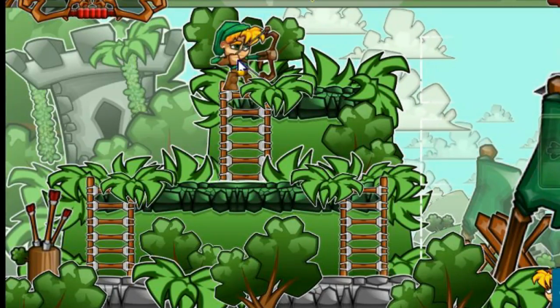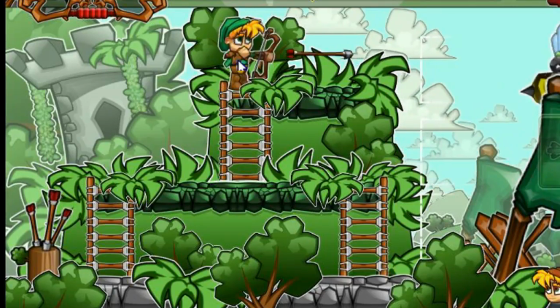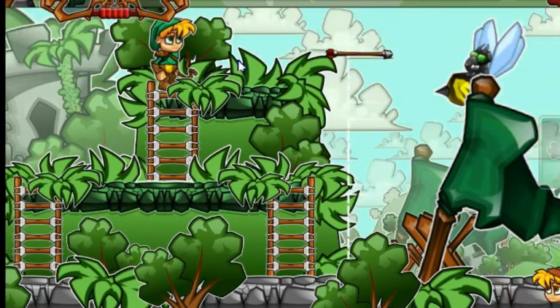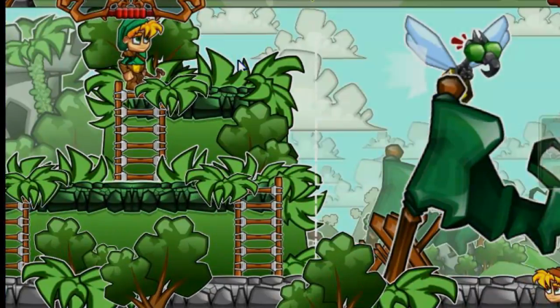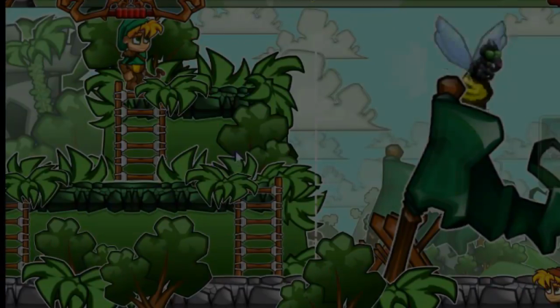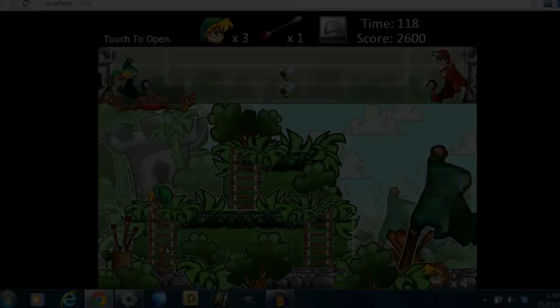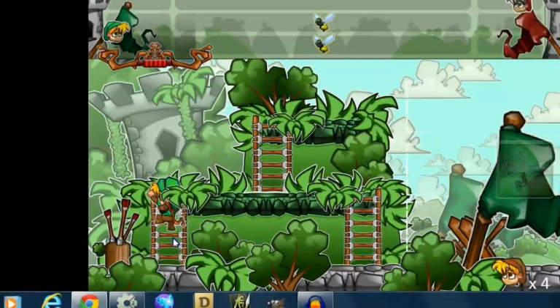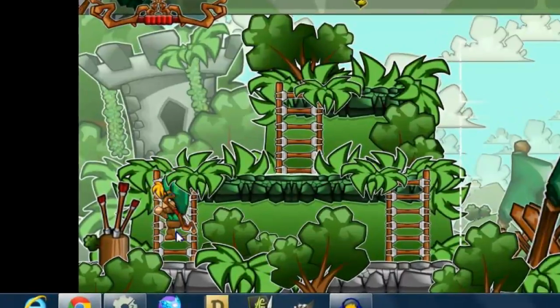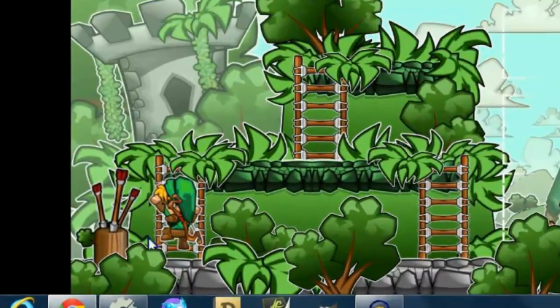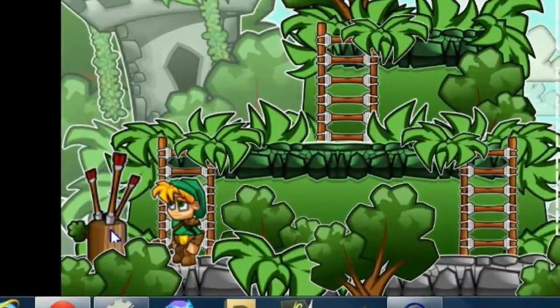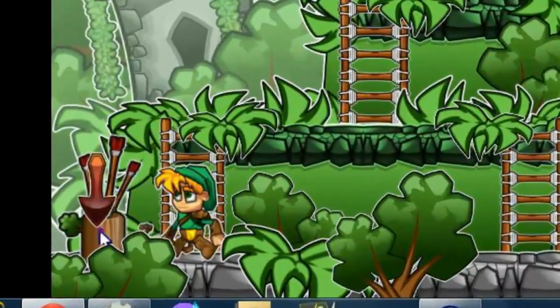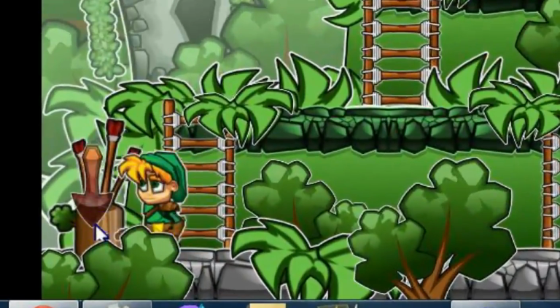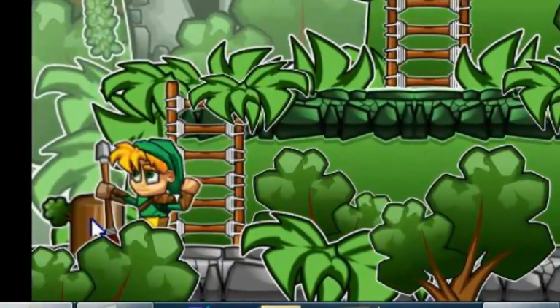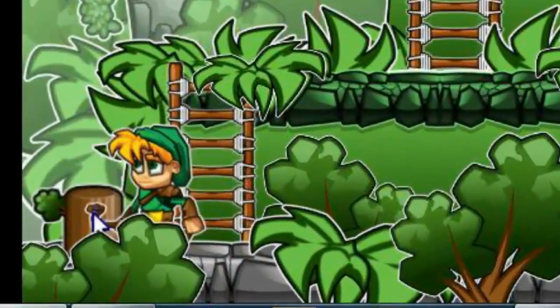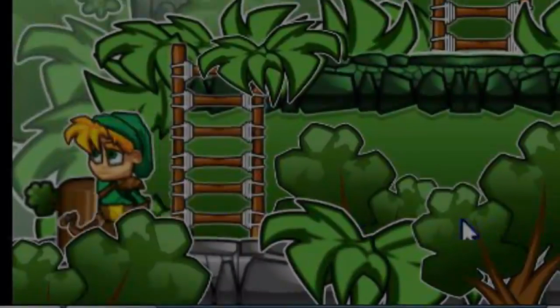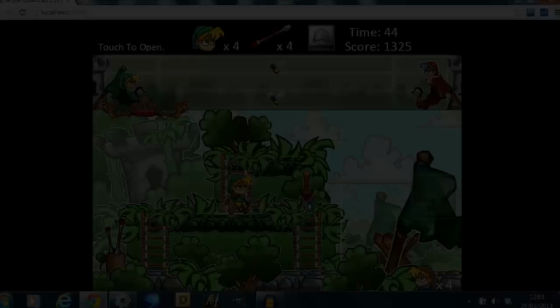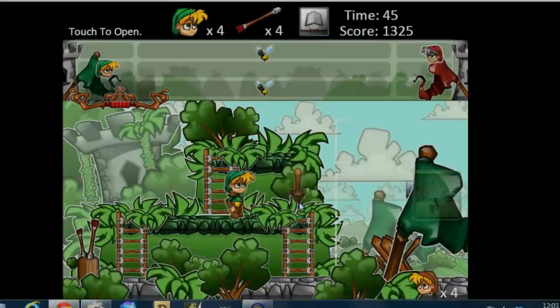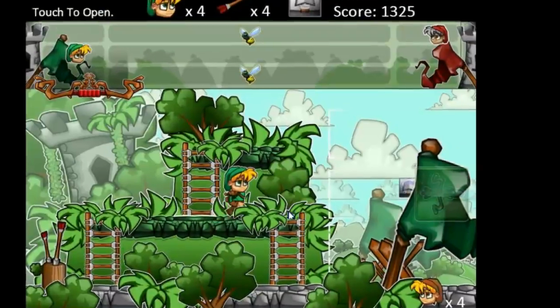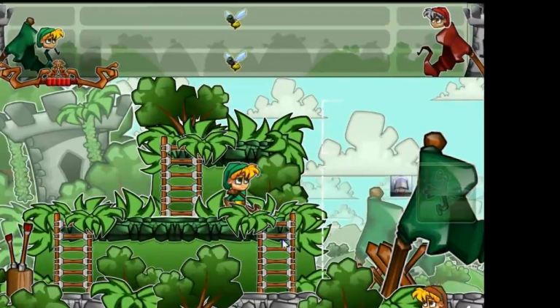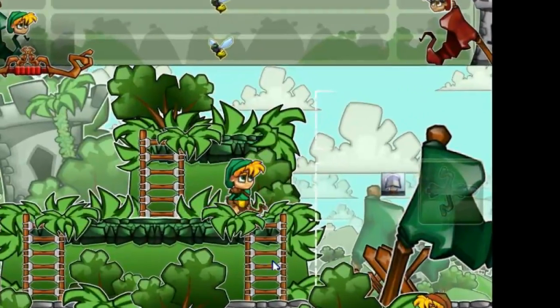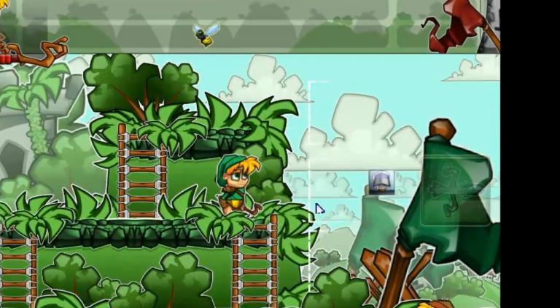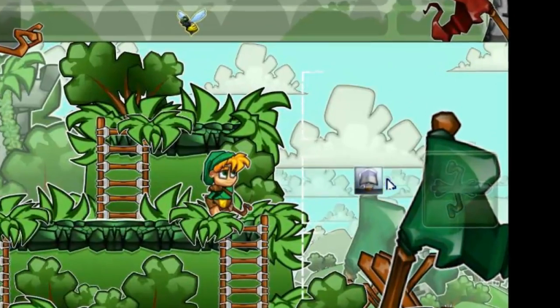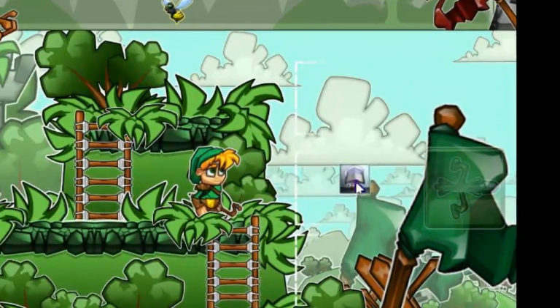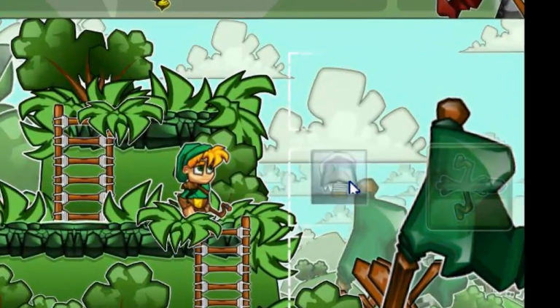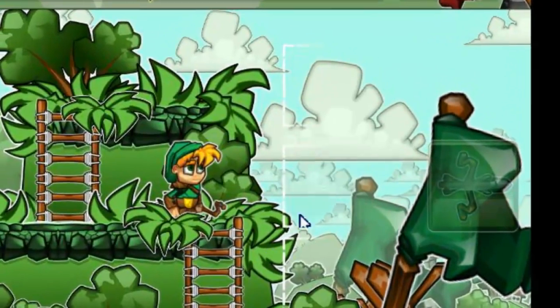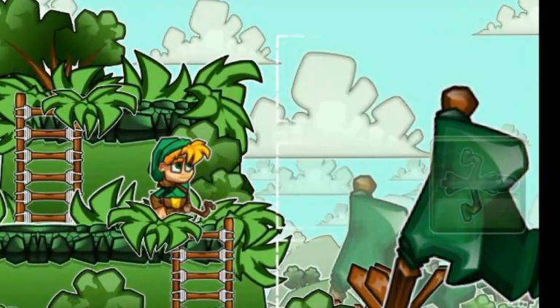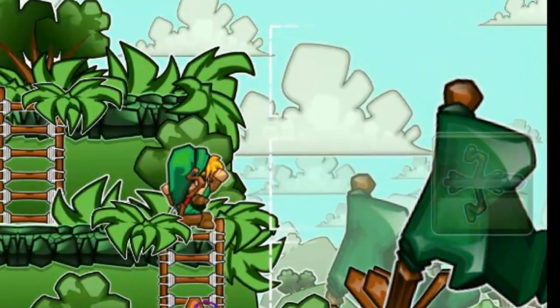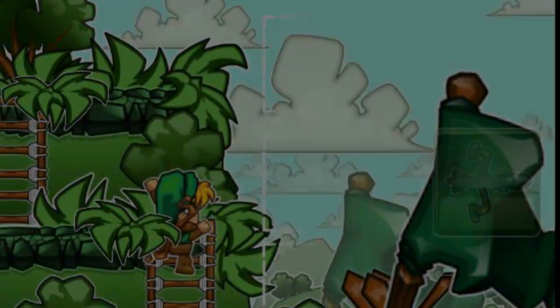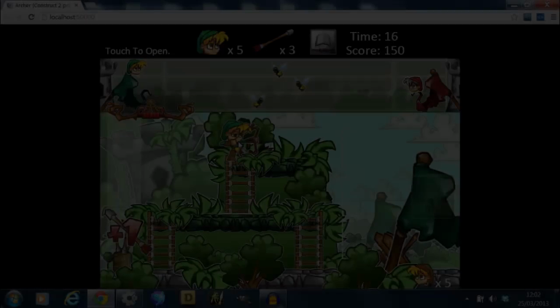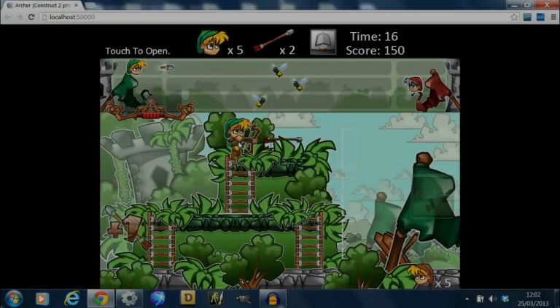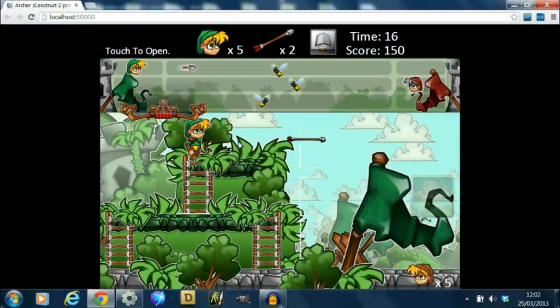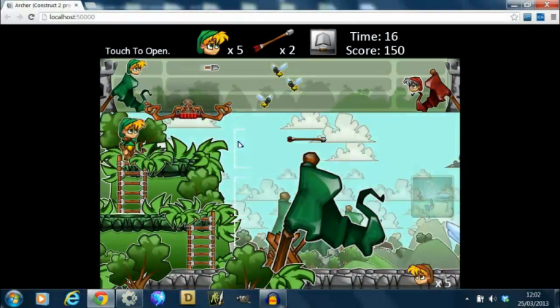Move to the arrow dump to replenish your arrows. Power-ups and new weapons can be collected by clicking on them.